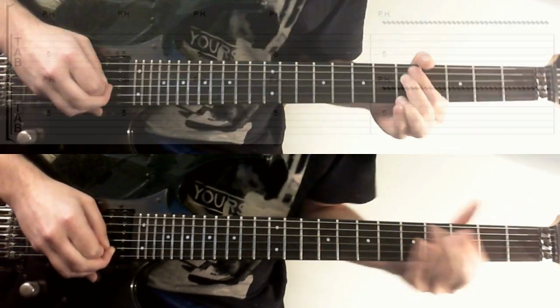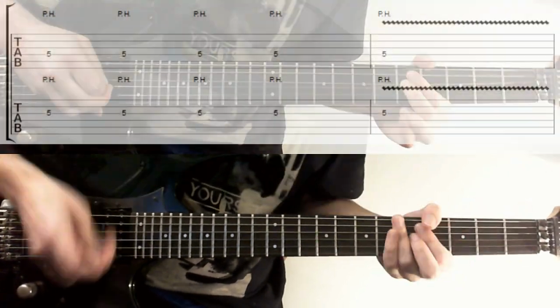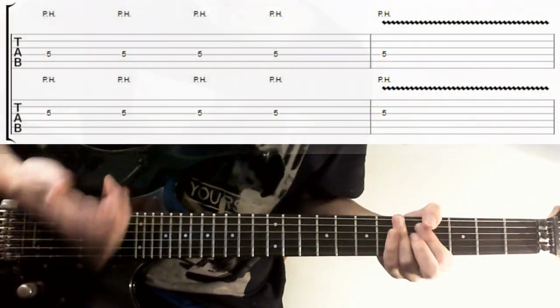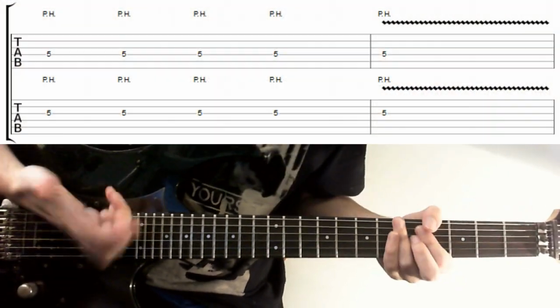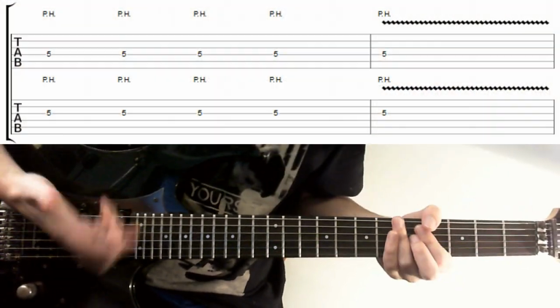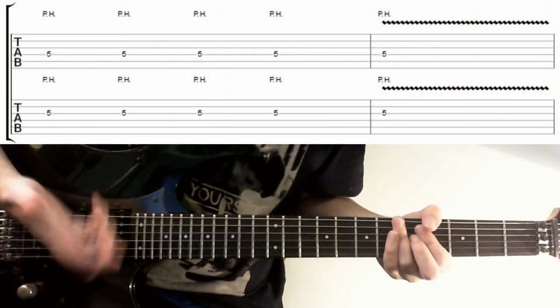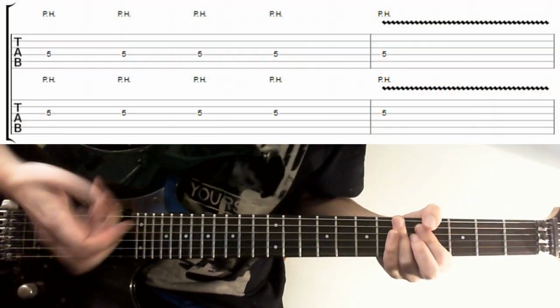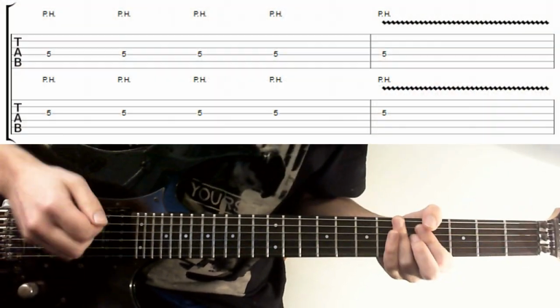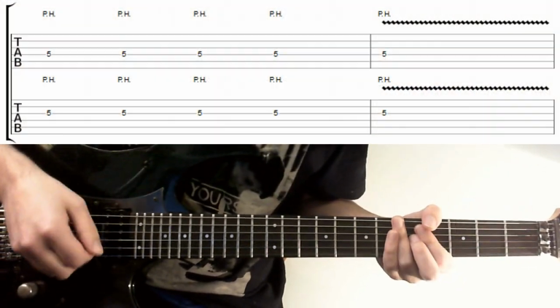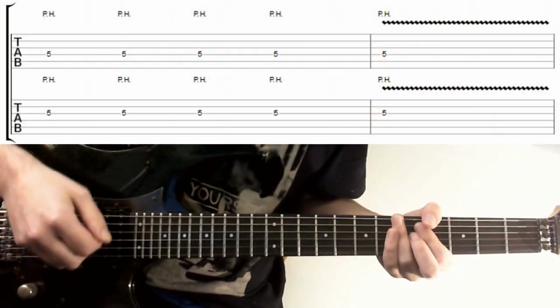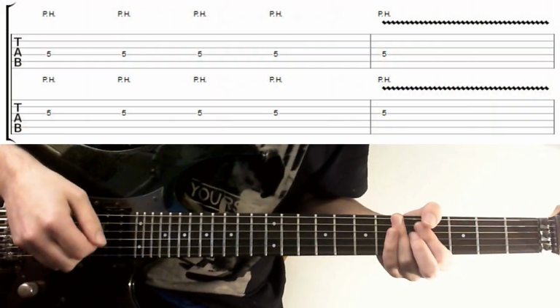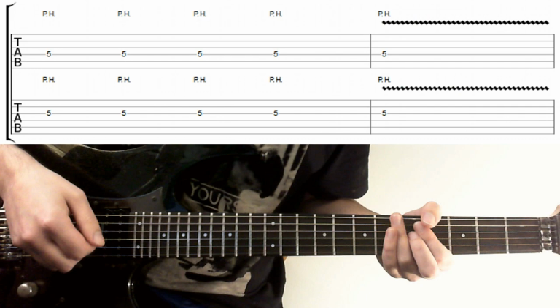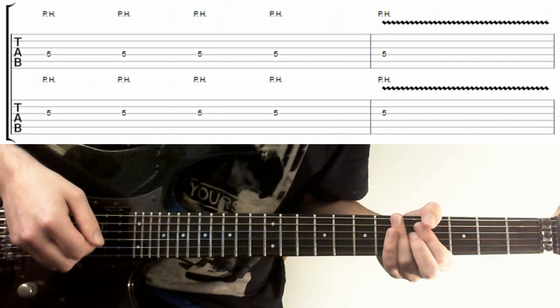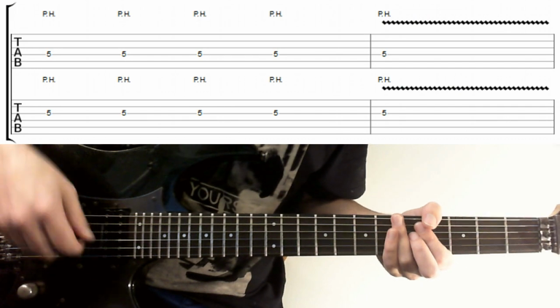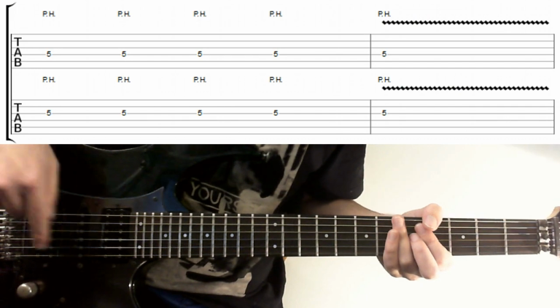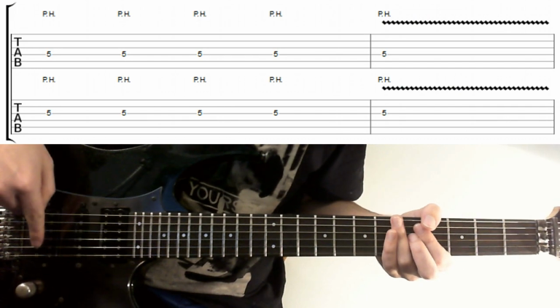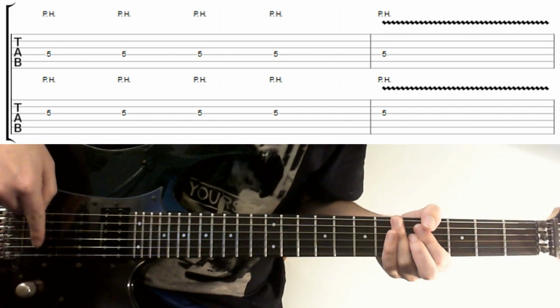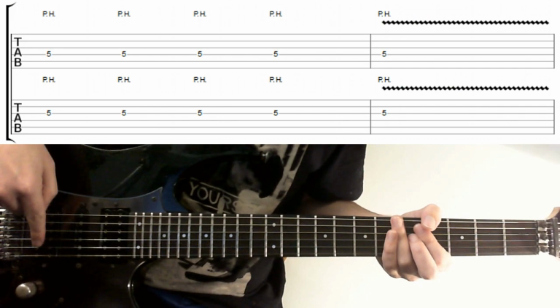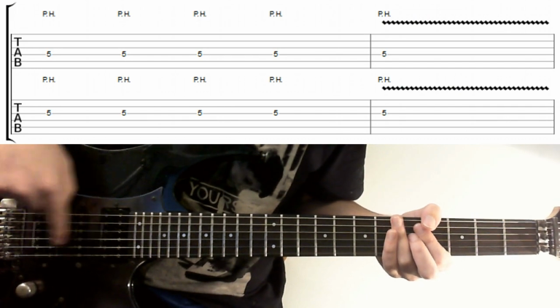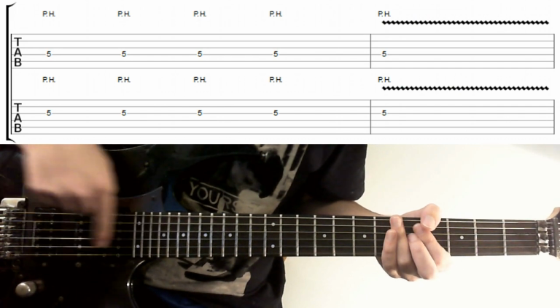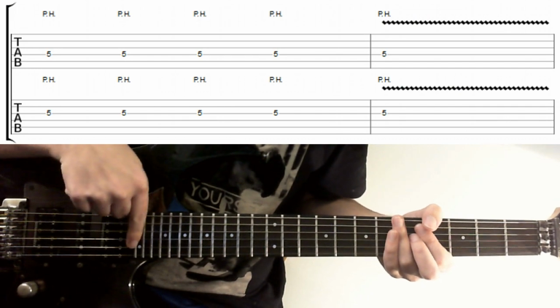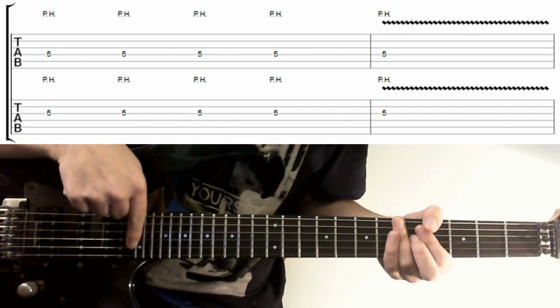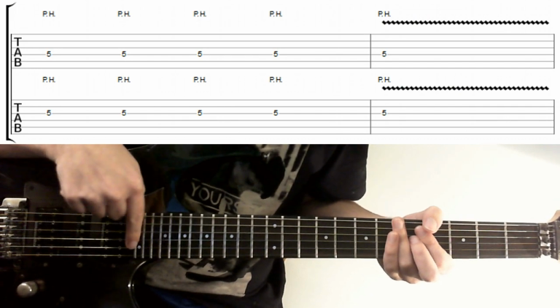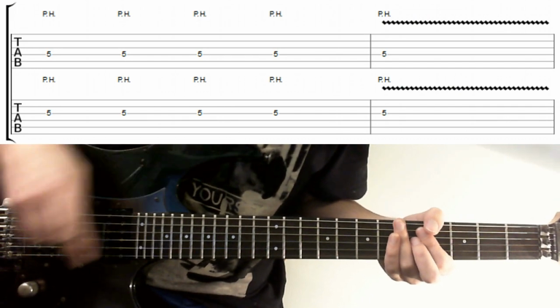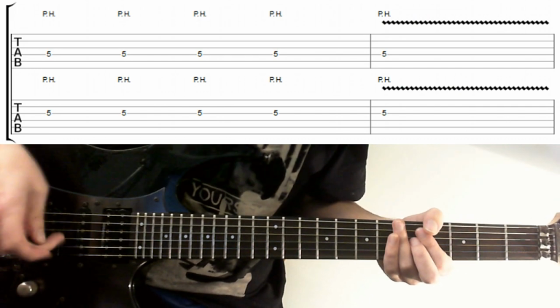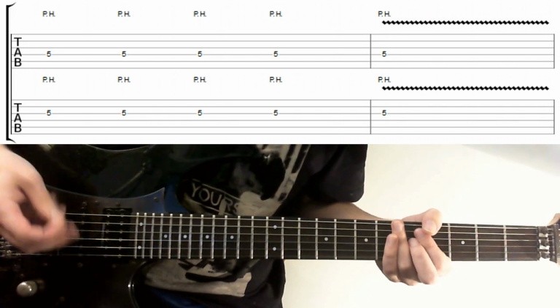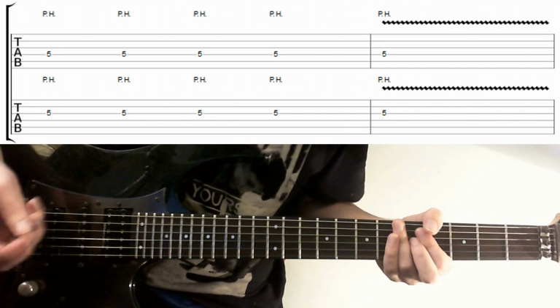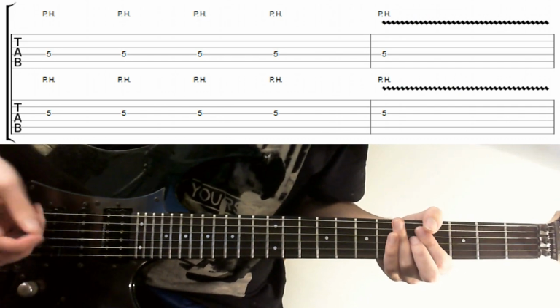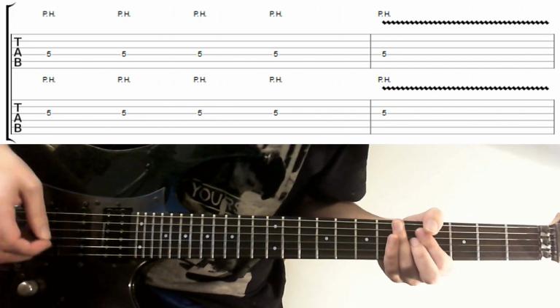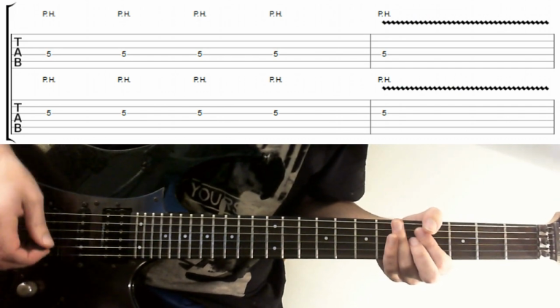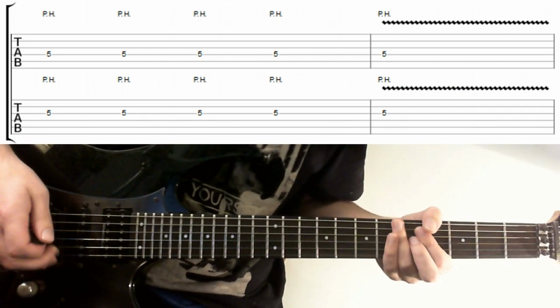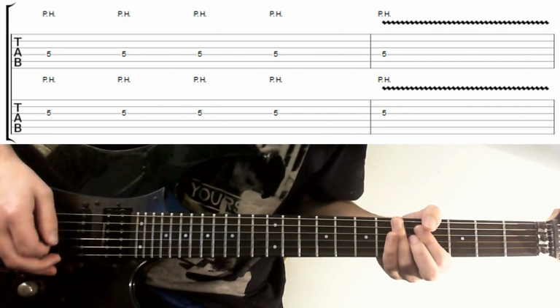For example, some other ideas you could combine: let's look at that kind of filter sweep thing we did and the trem pinching.